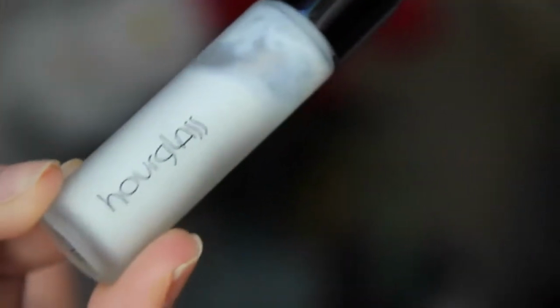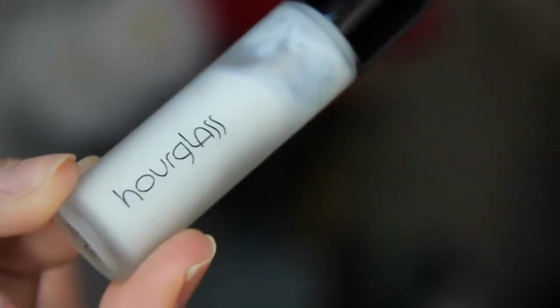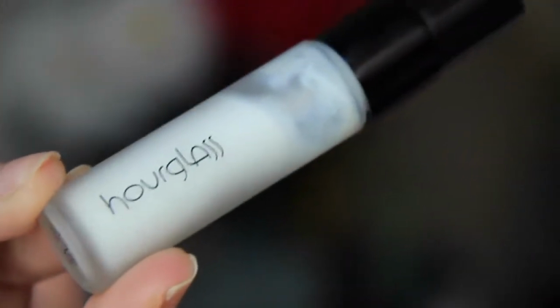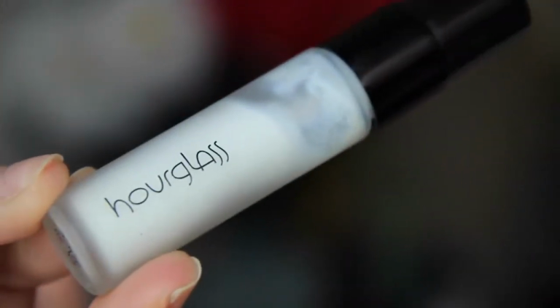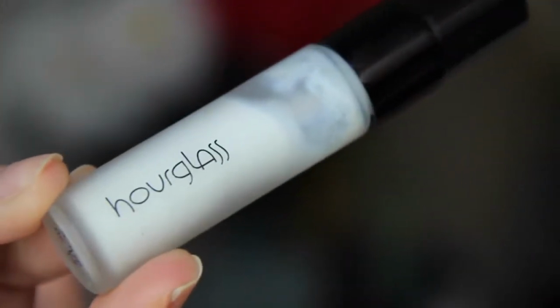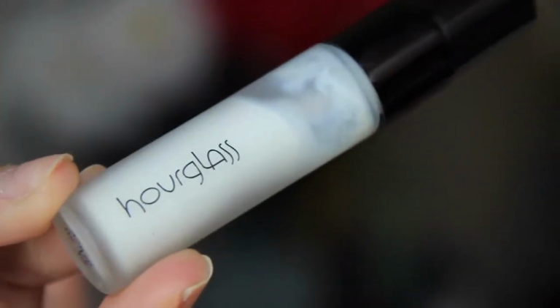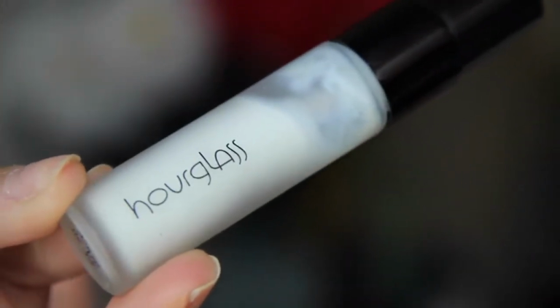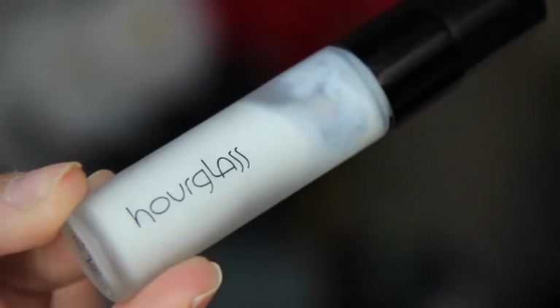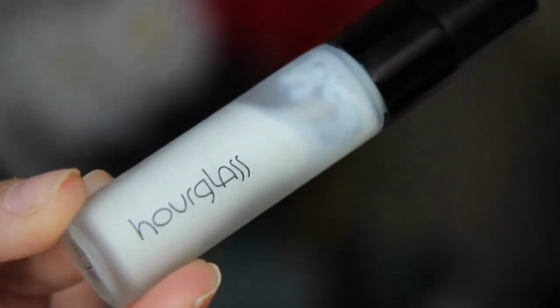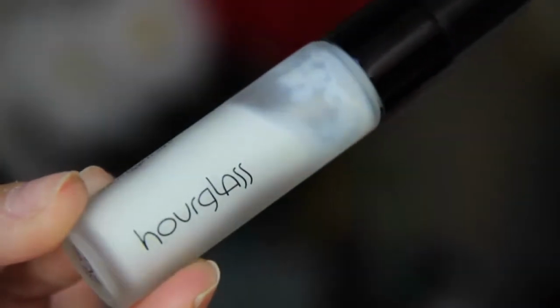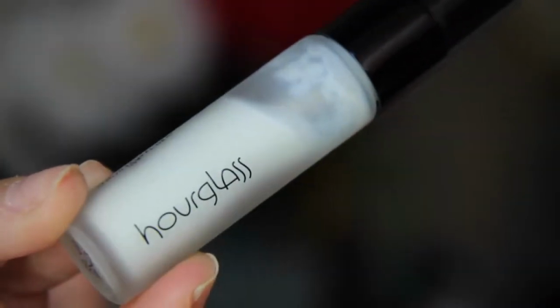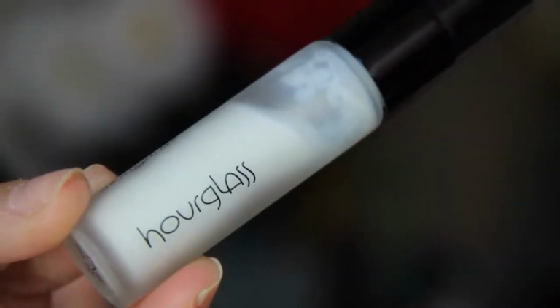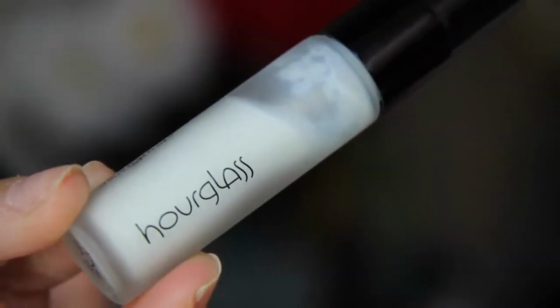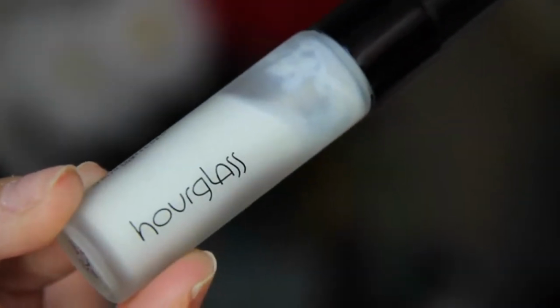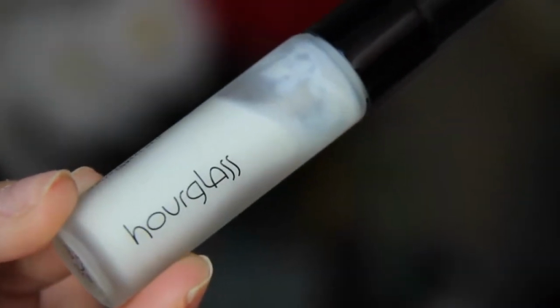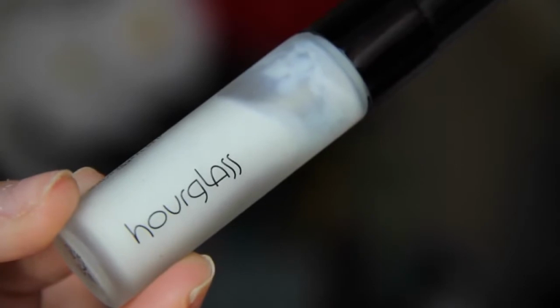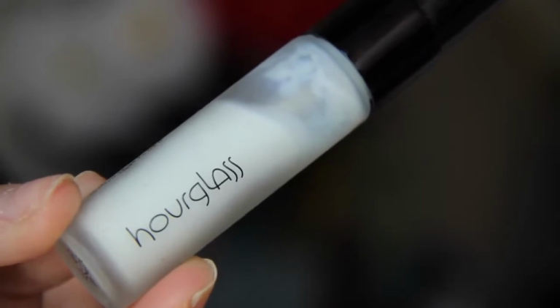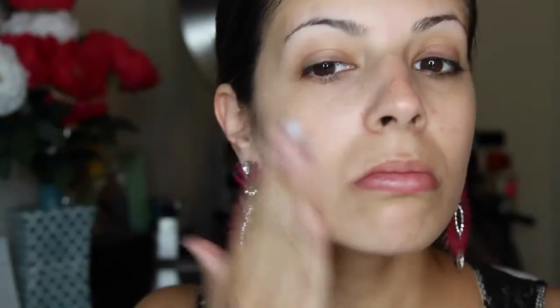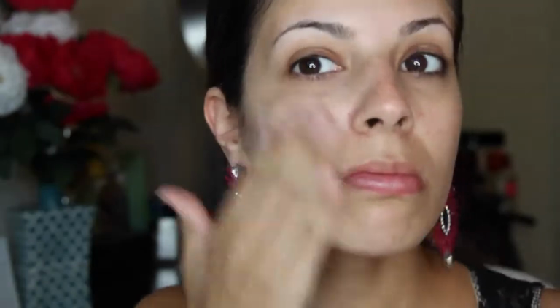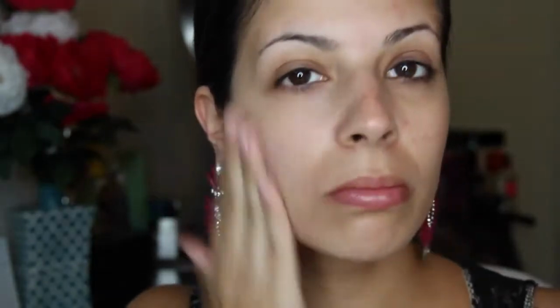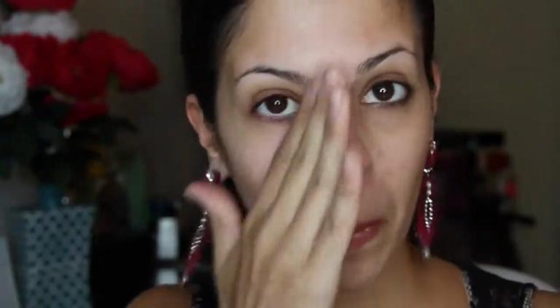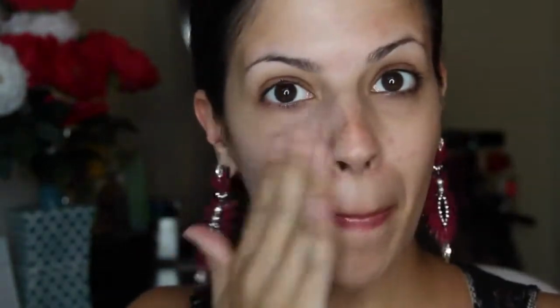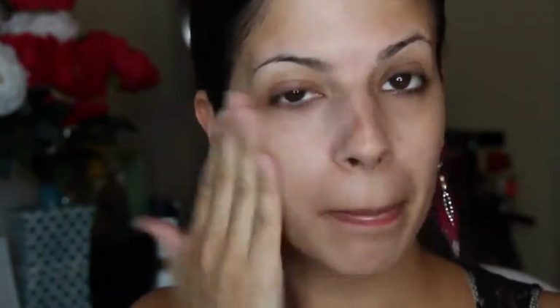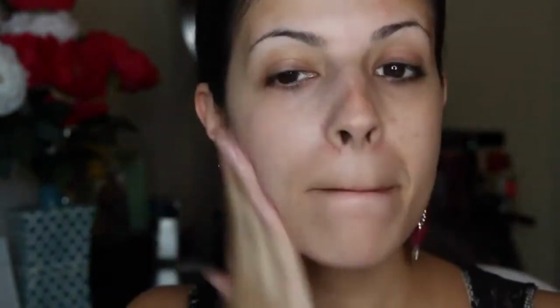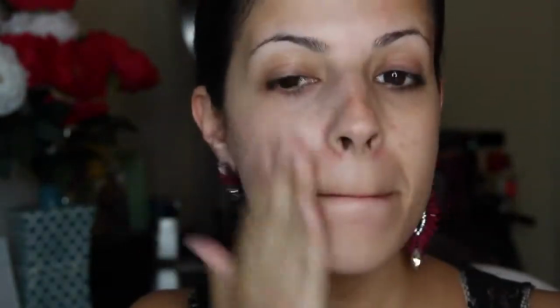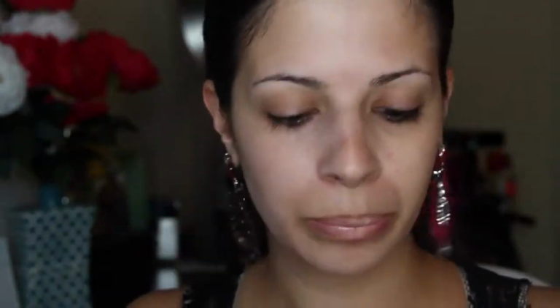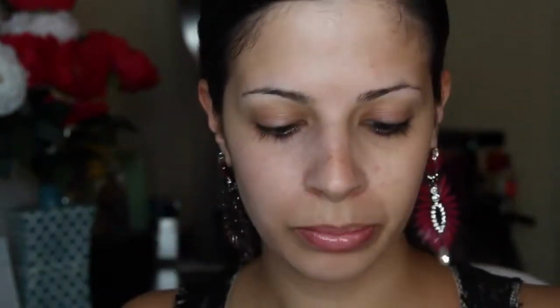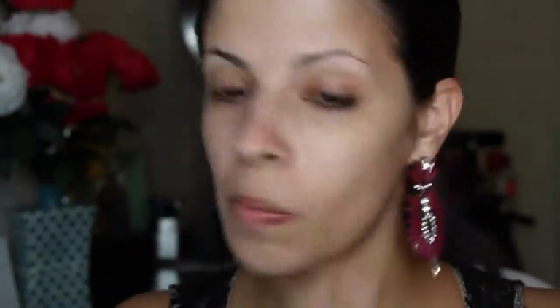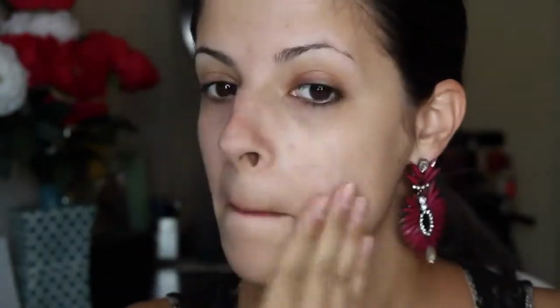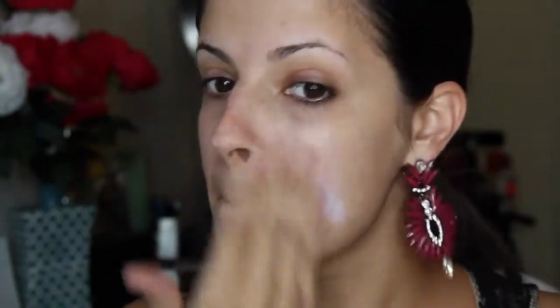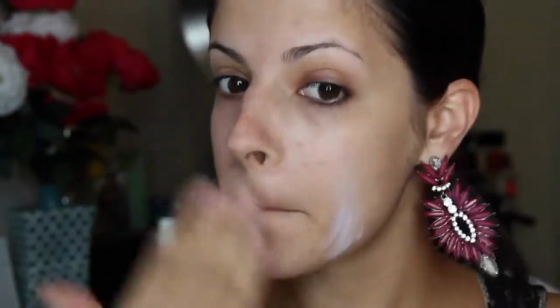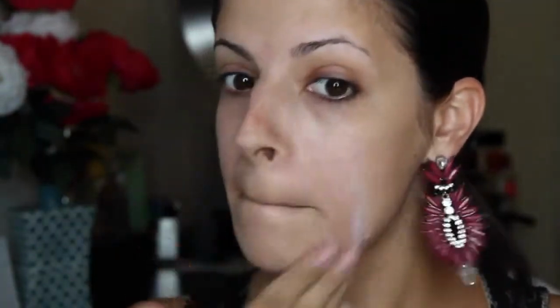To start this look off, I'm going to apply my hourglass primer, just rubbing that all over my face with my hand.